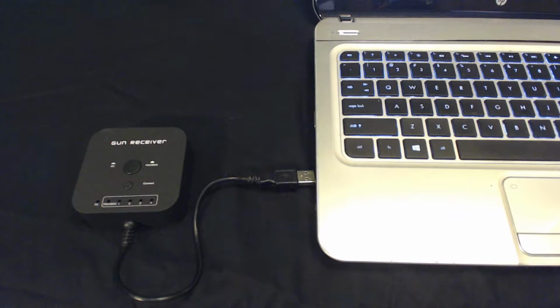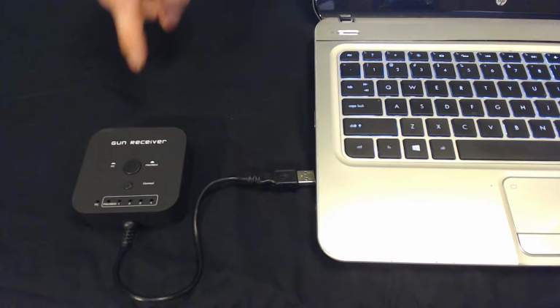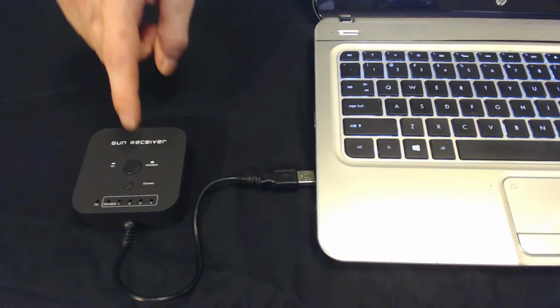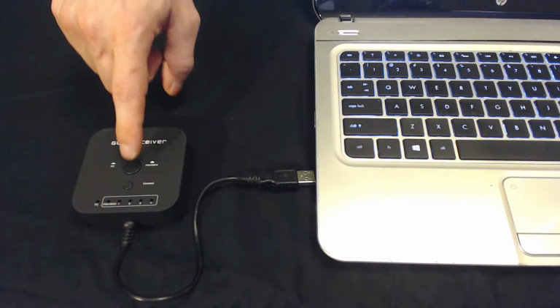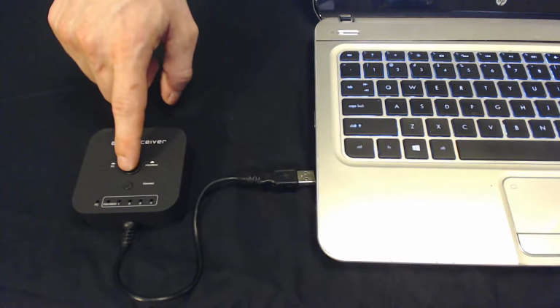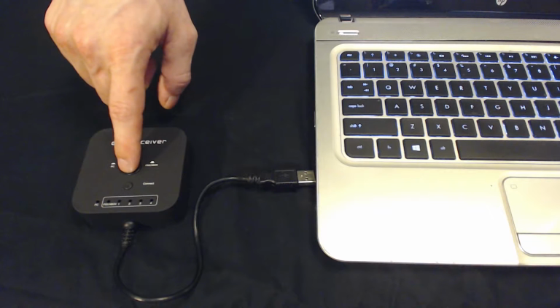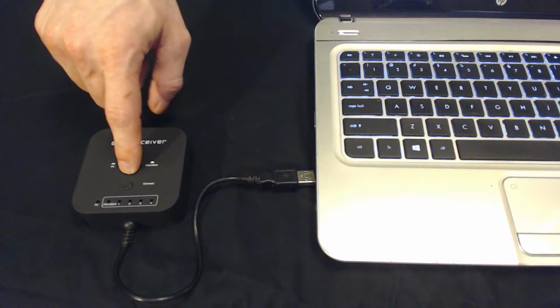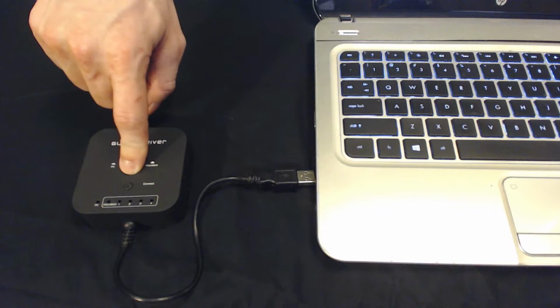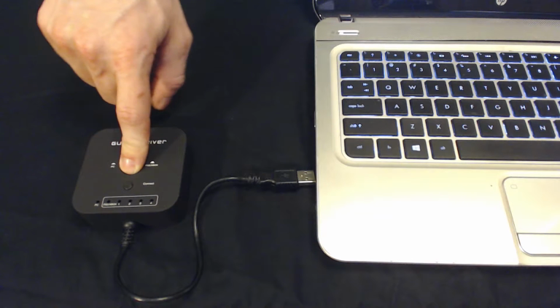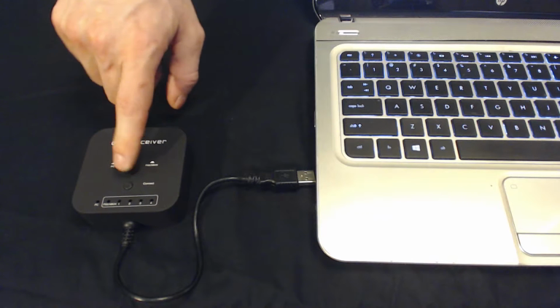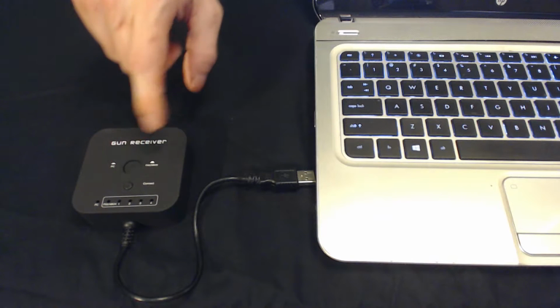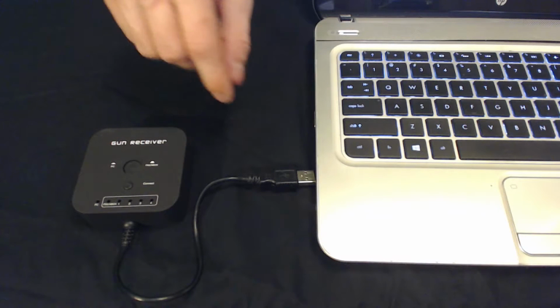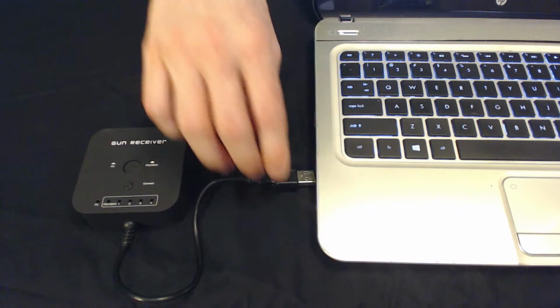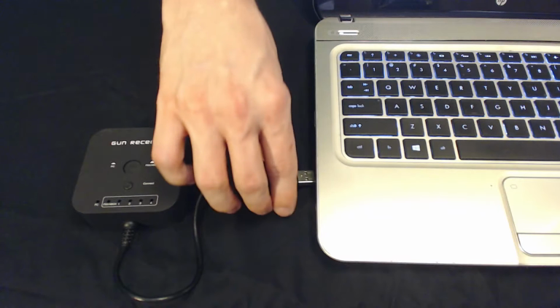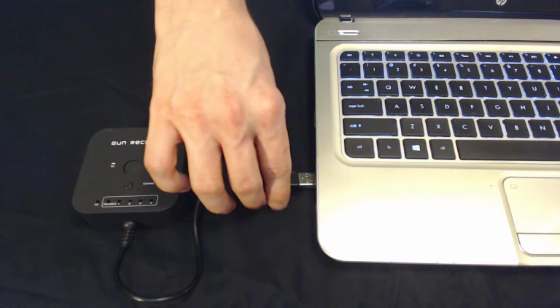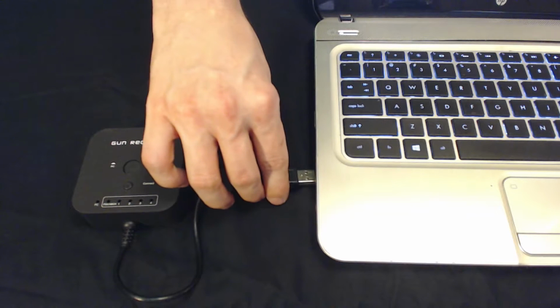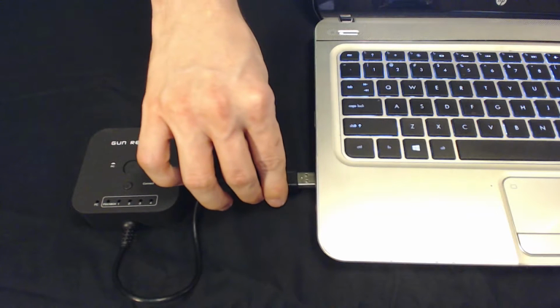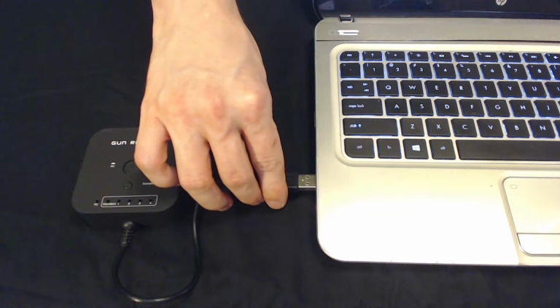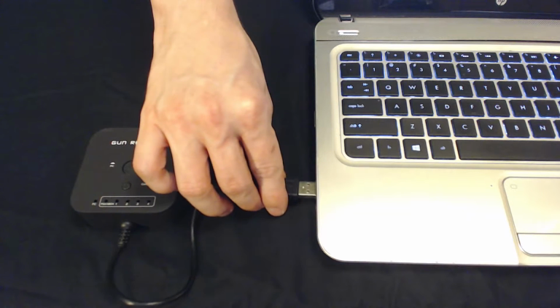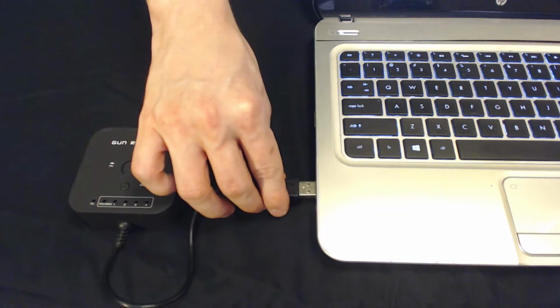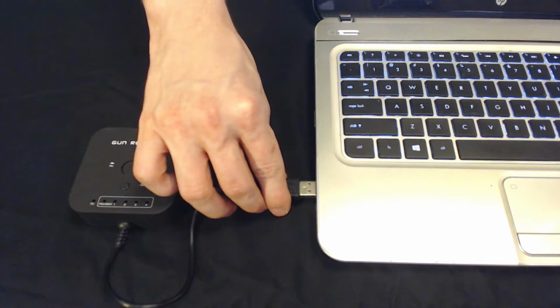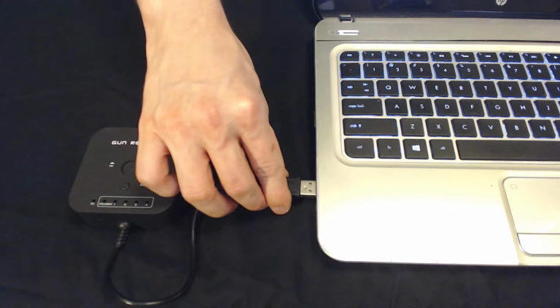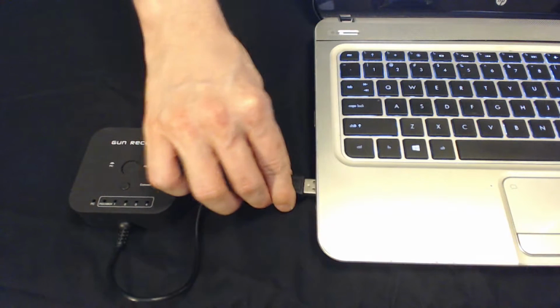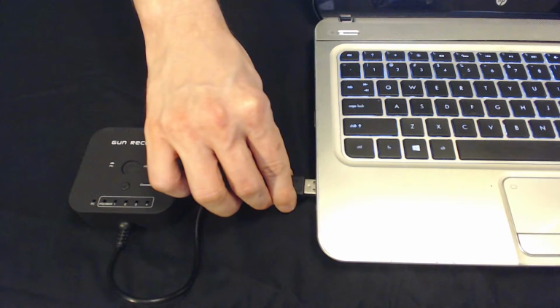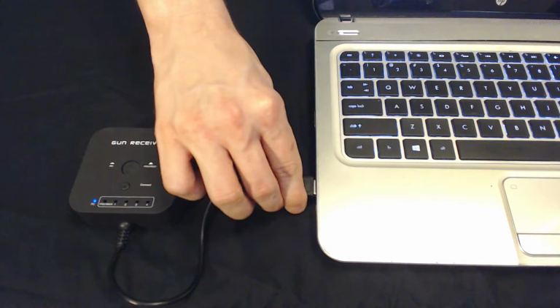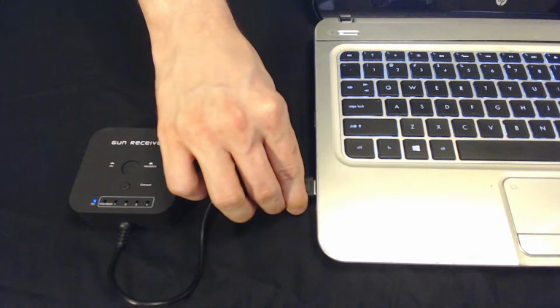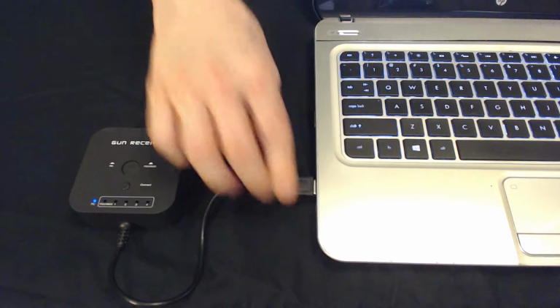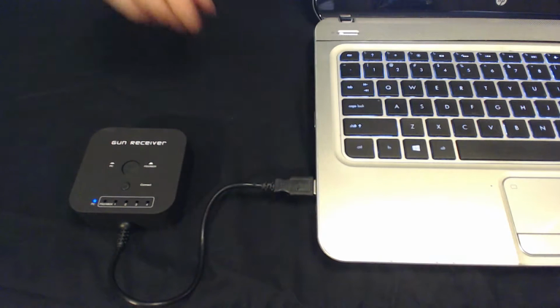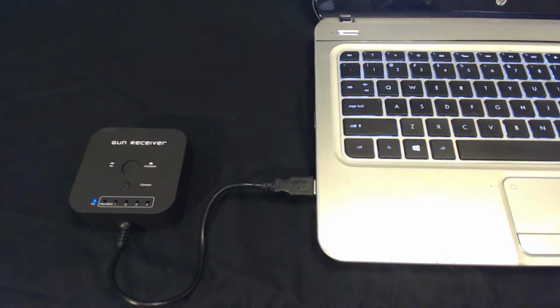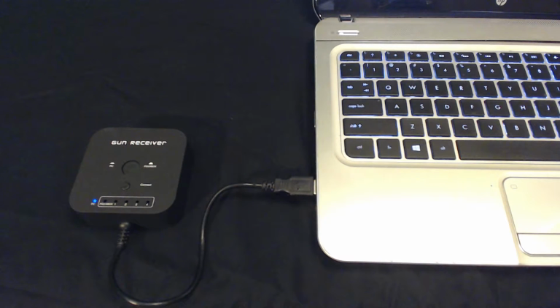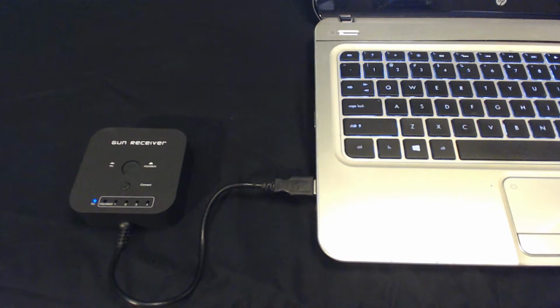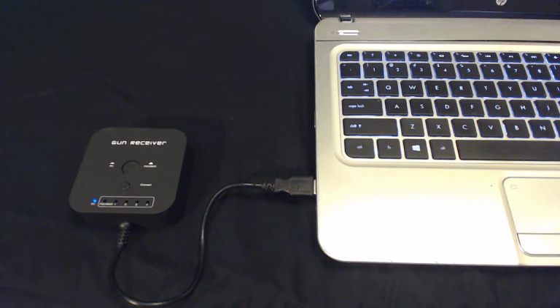The first thing we need to do is make sure that your Delta 6 gun receiver is set to PC mode. You can then plug the receiver into your computer.